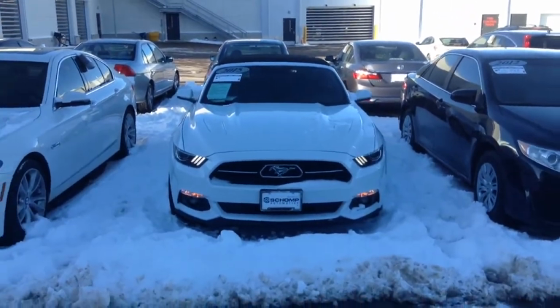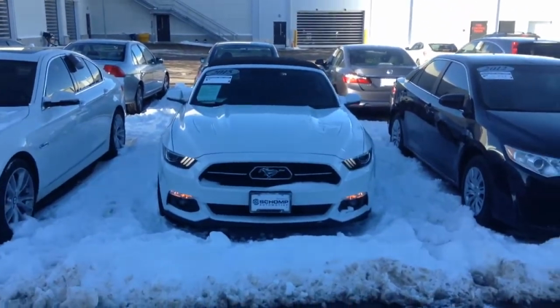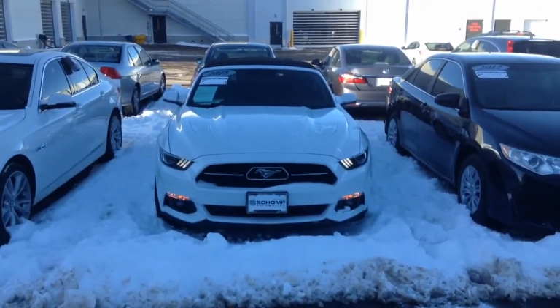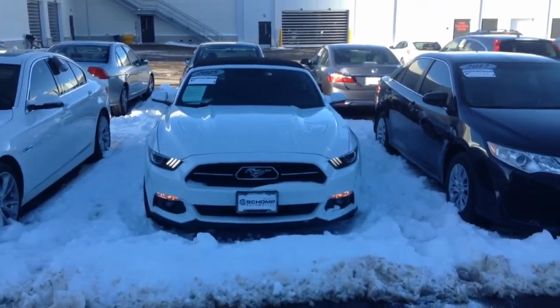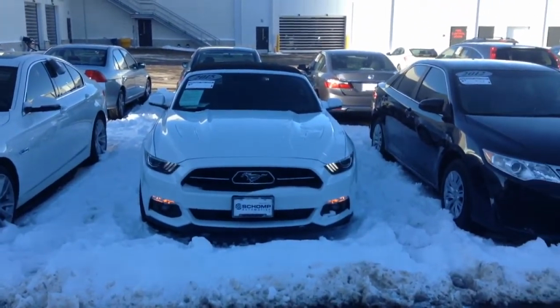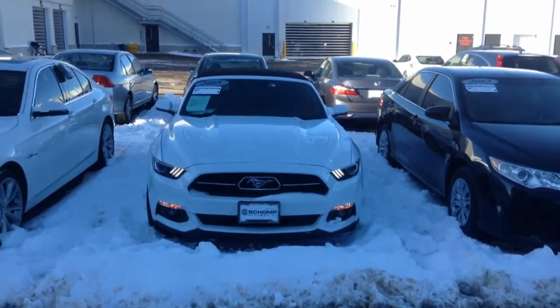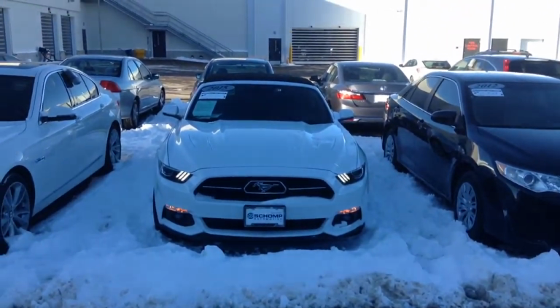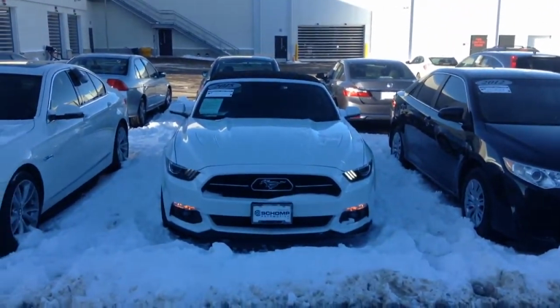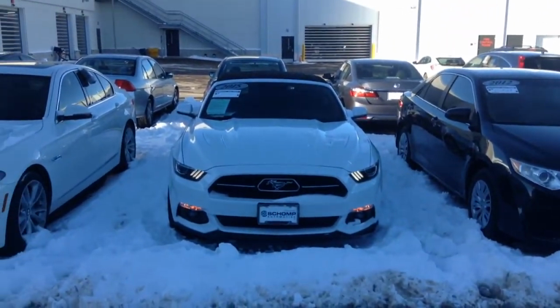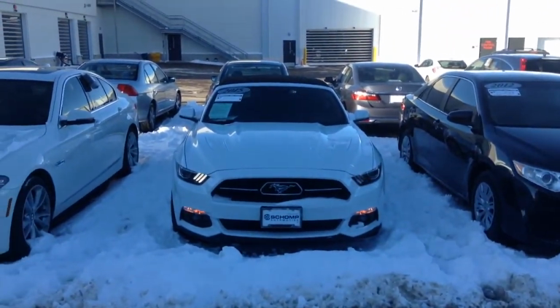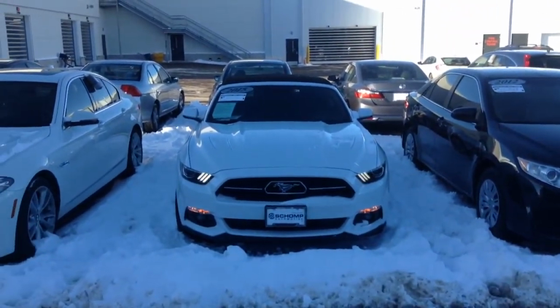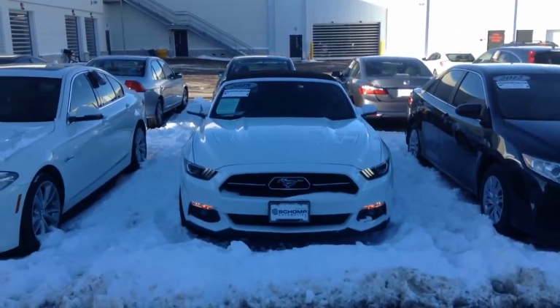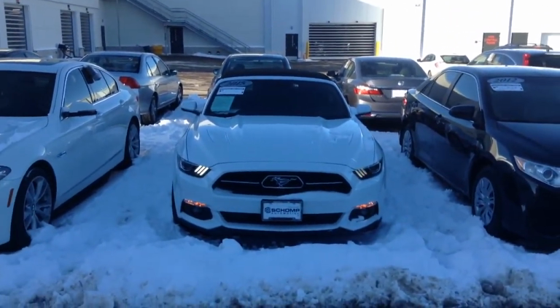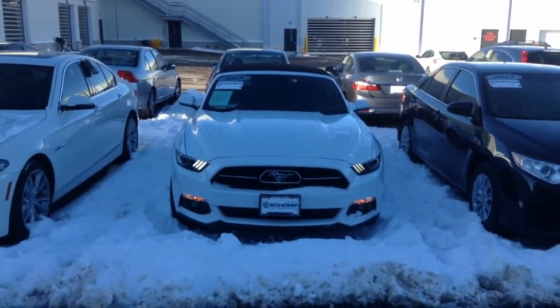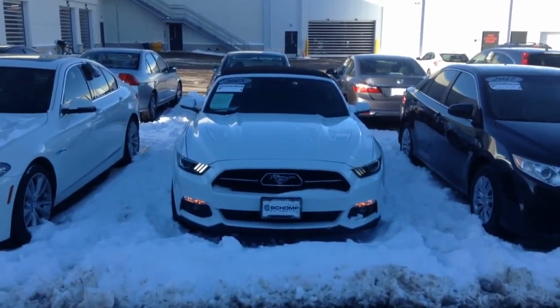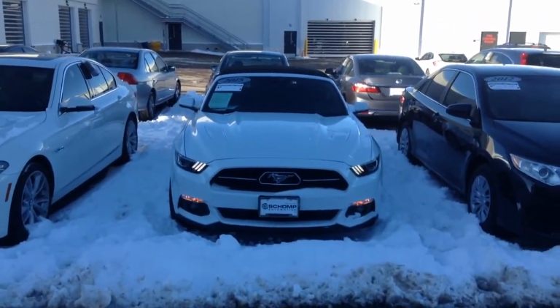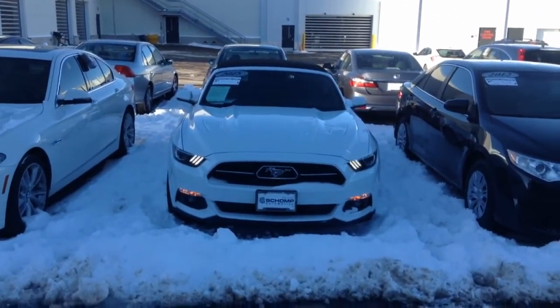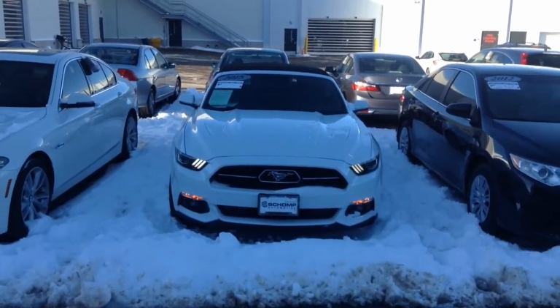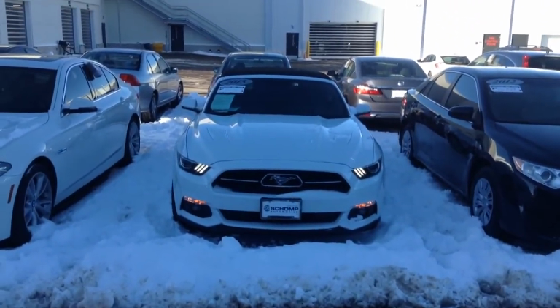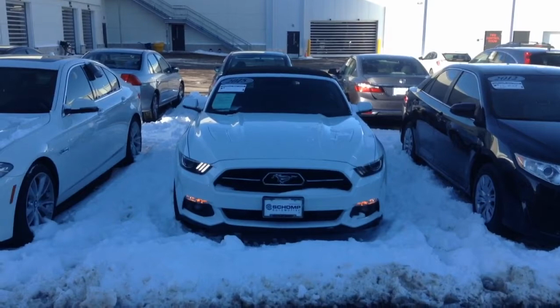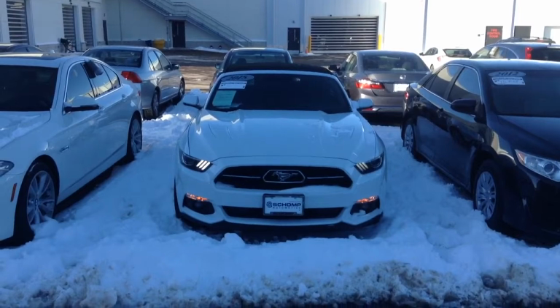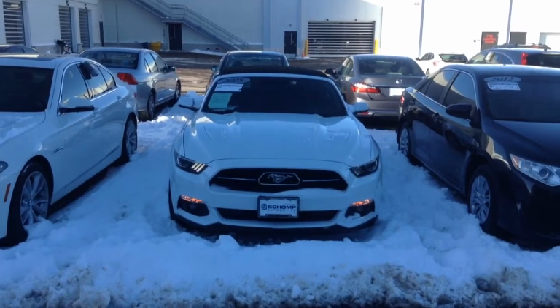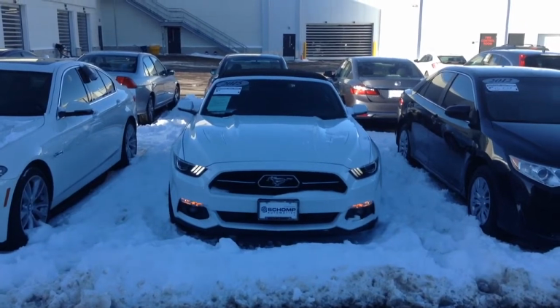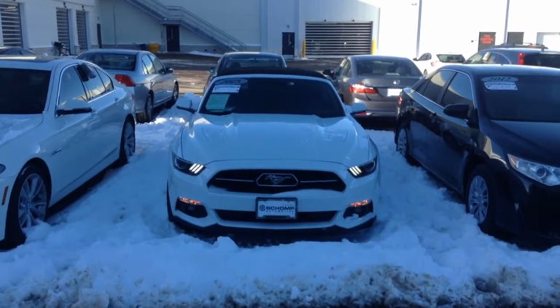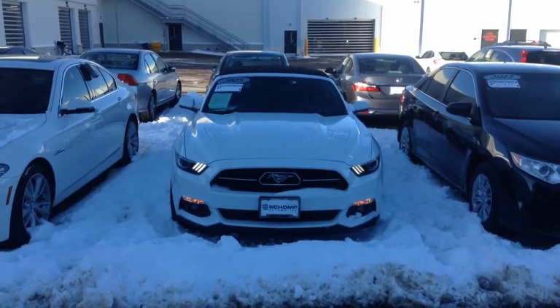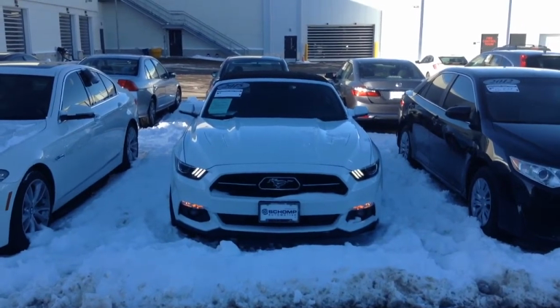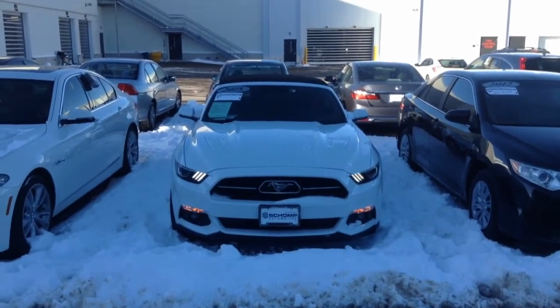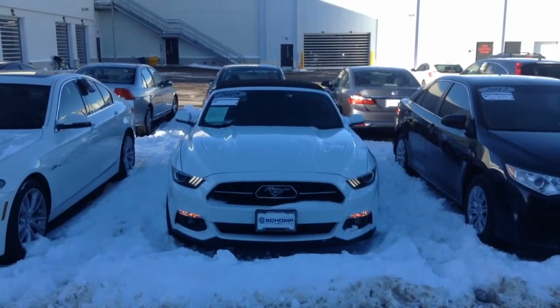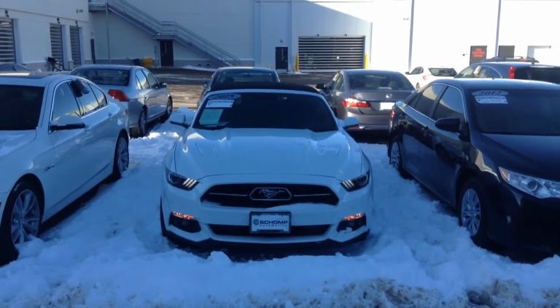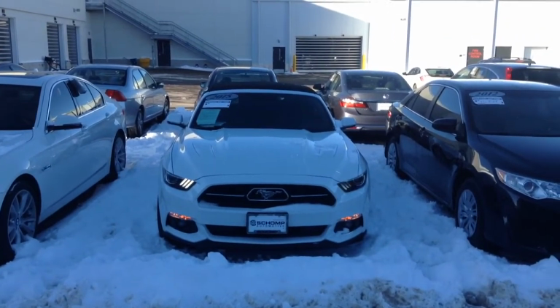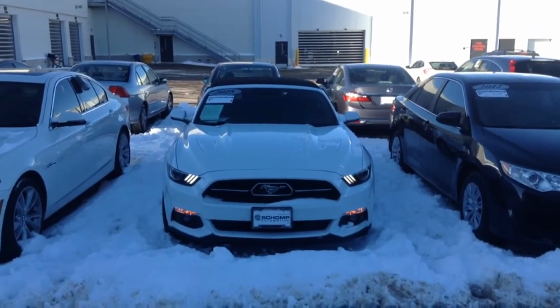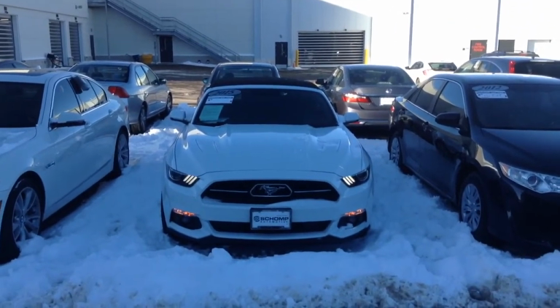Look forward to showing you the vehicle. Hopefully you're having a great morning, and I will certainly talk to you soon.